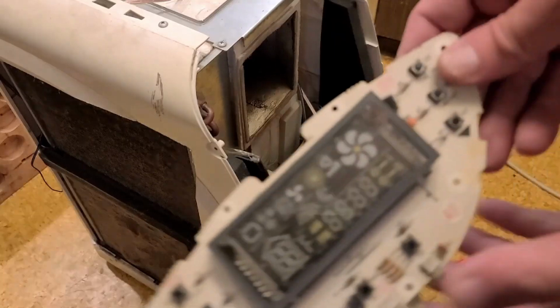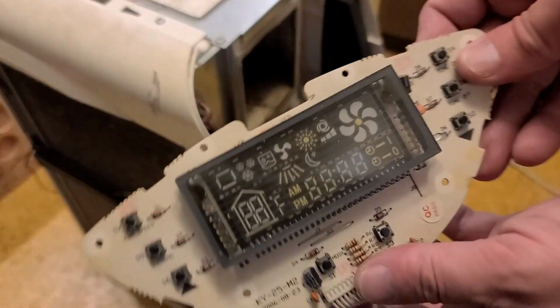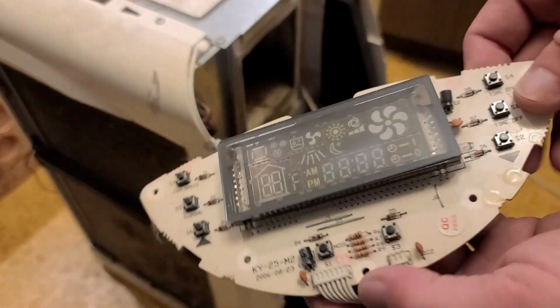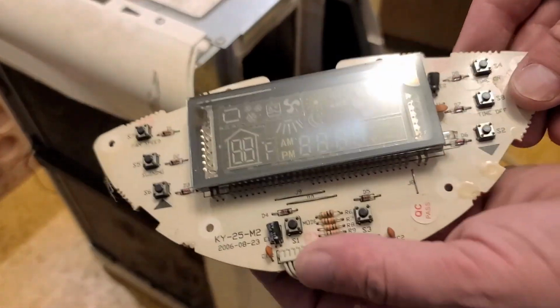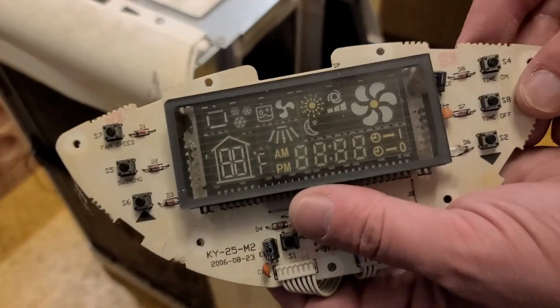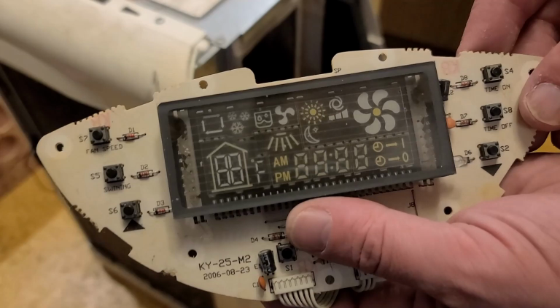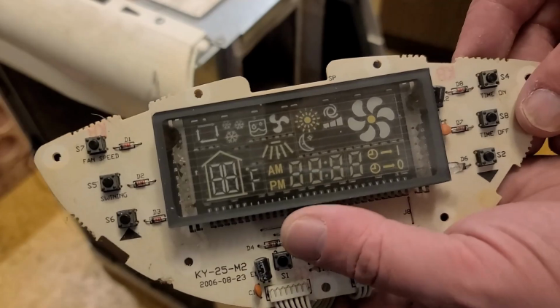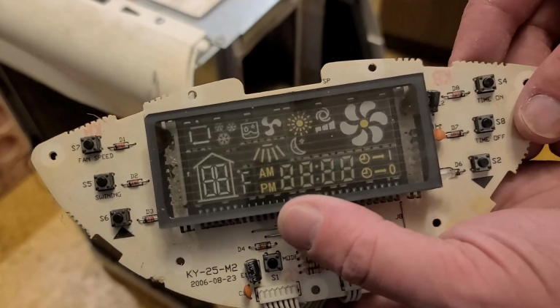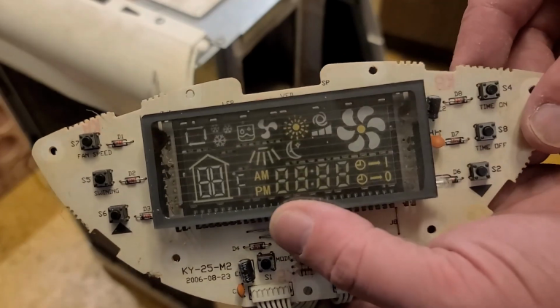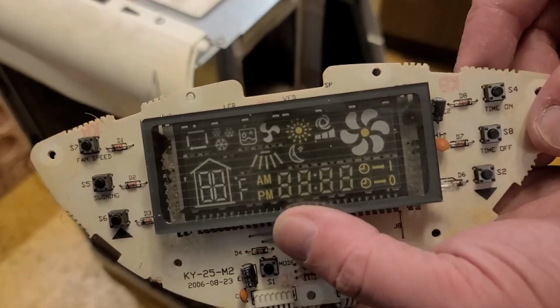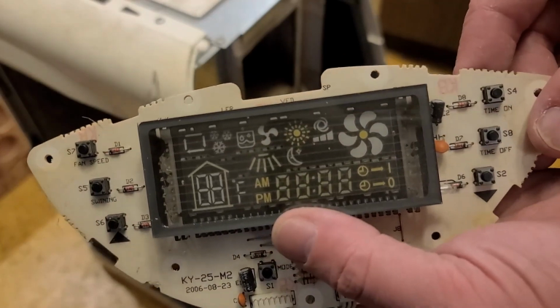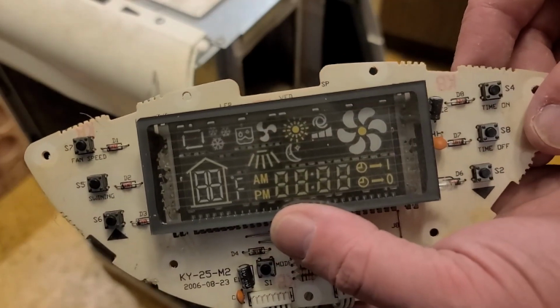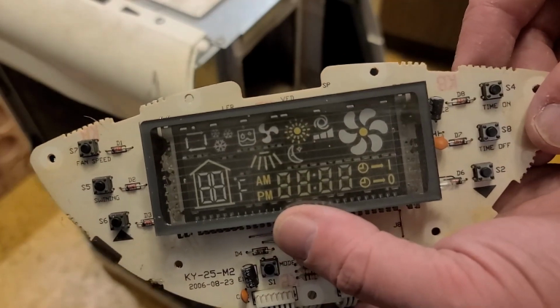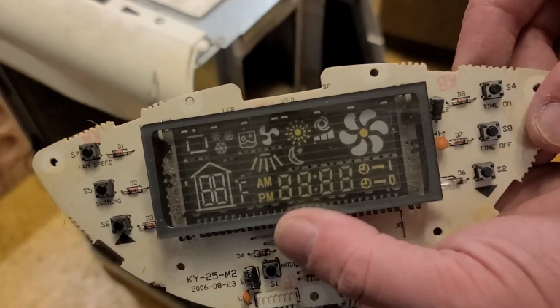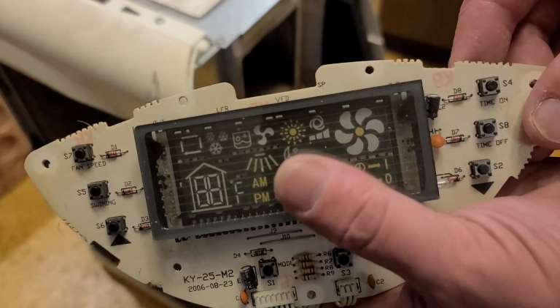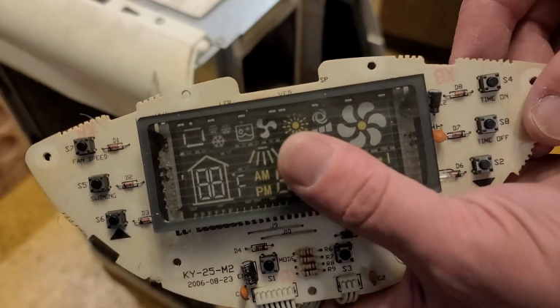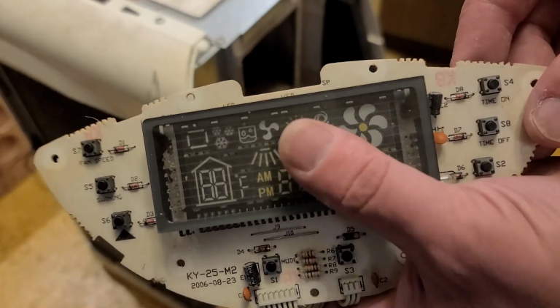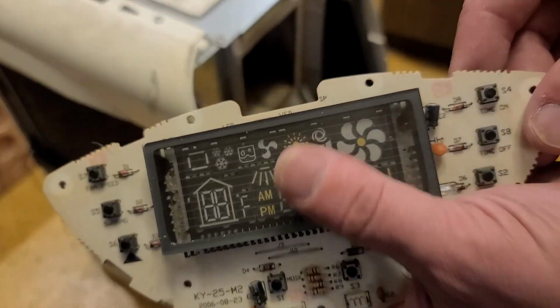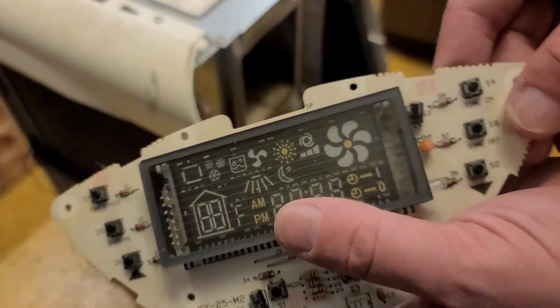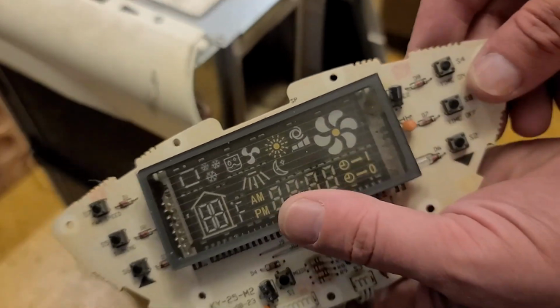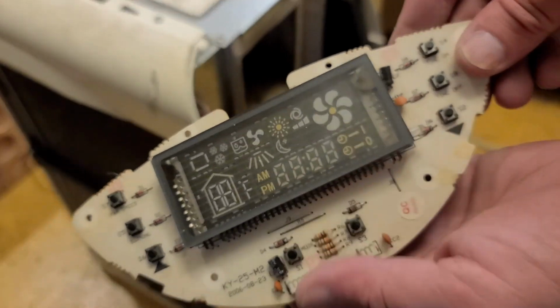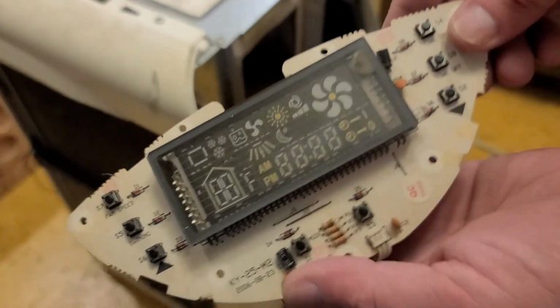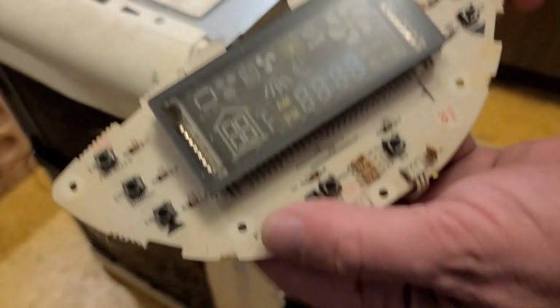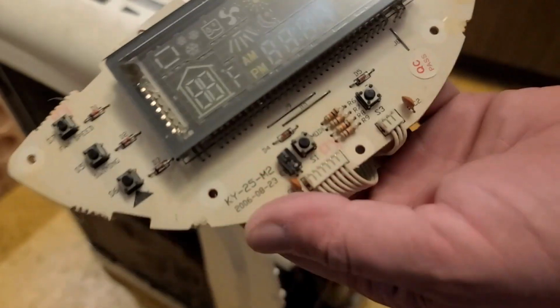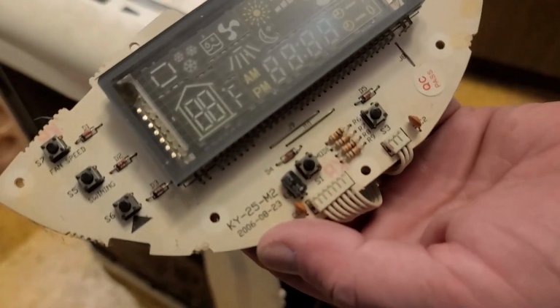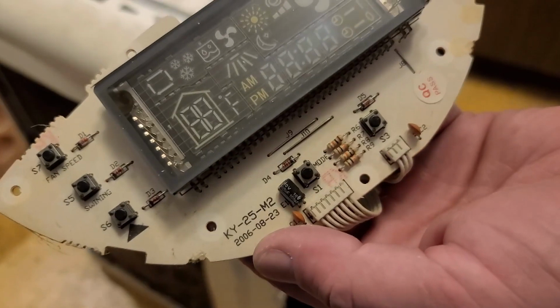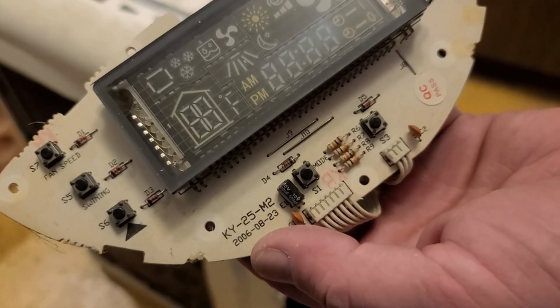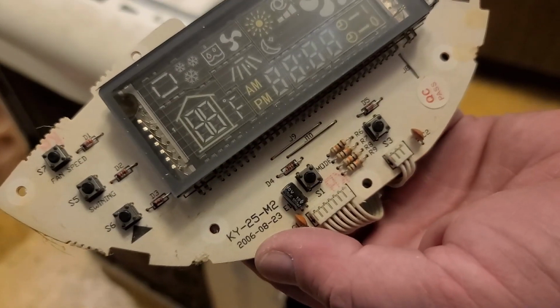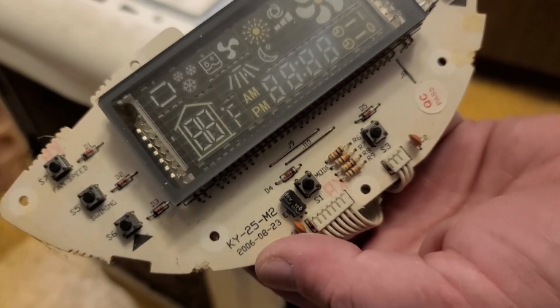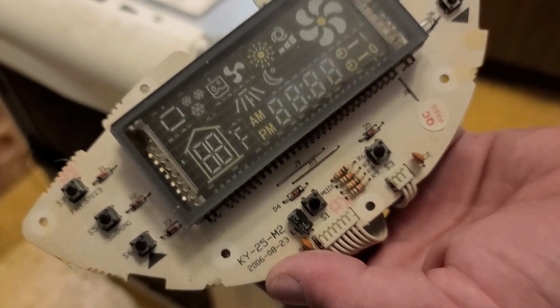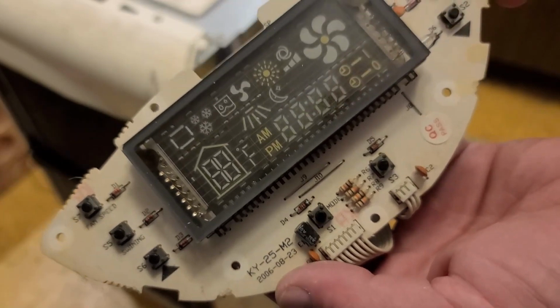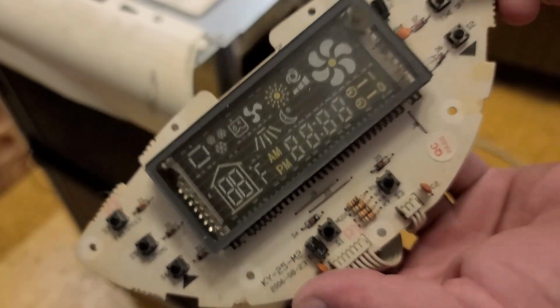Here's the inside of the control panel. I always like vacuum fluorescent displays — I always thought they were pretty neat. You can see the date of this board is 2006.